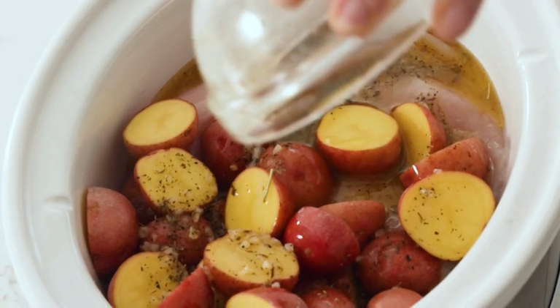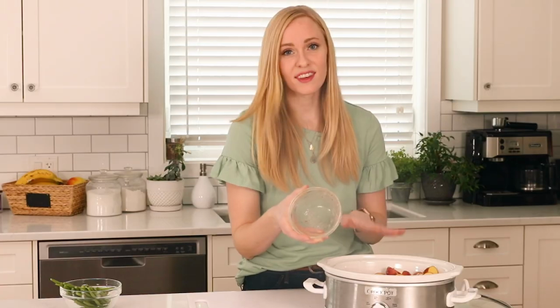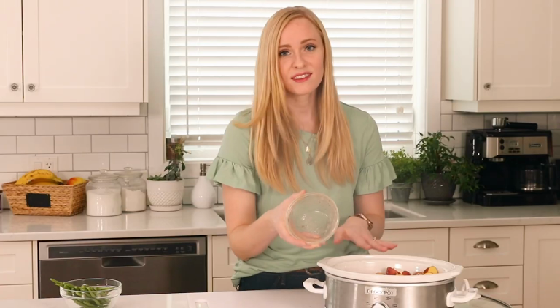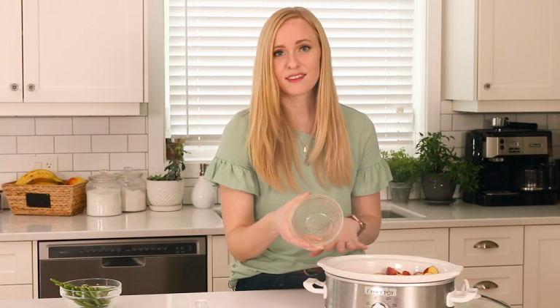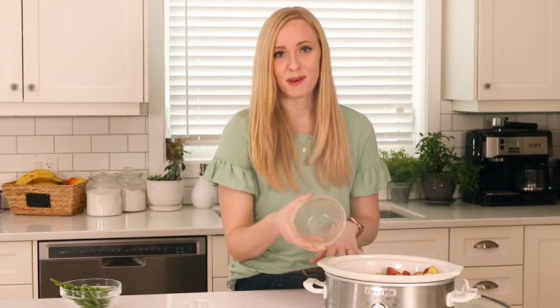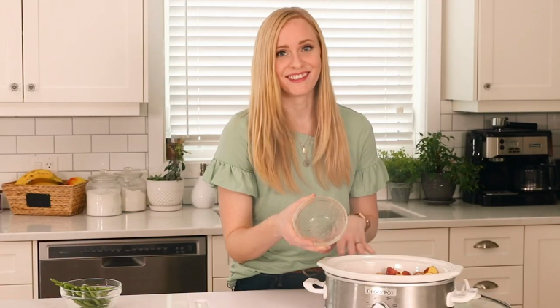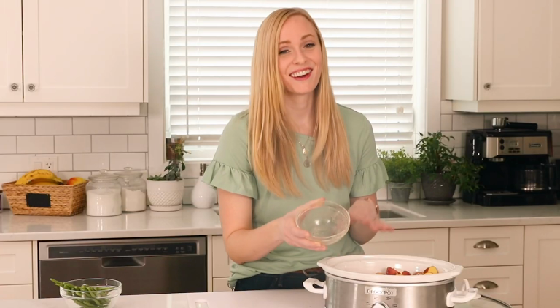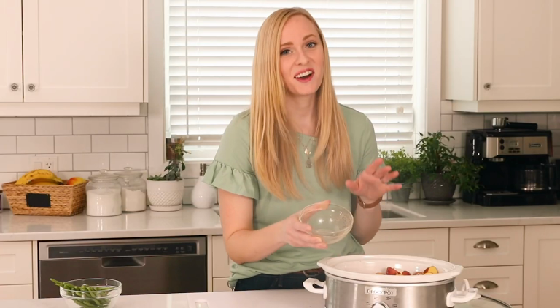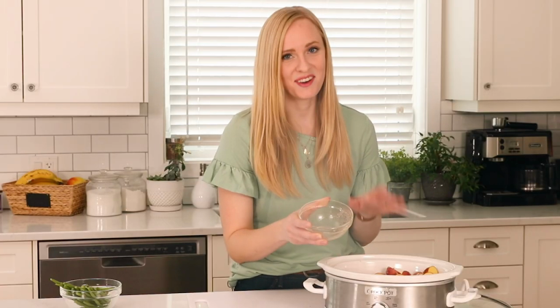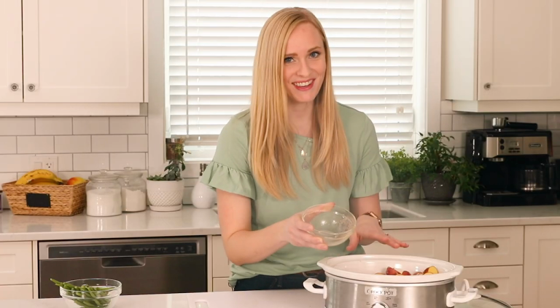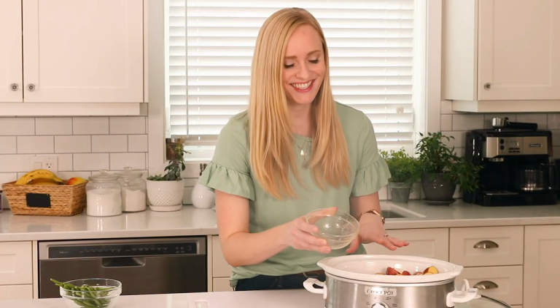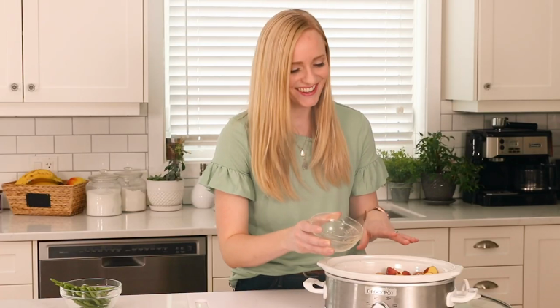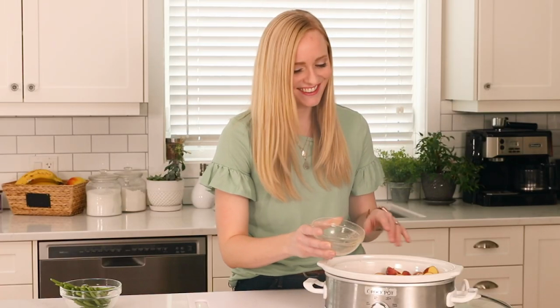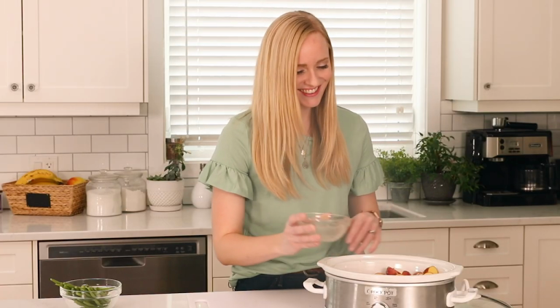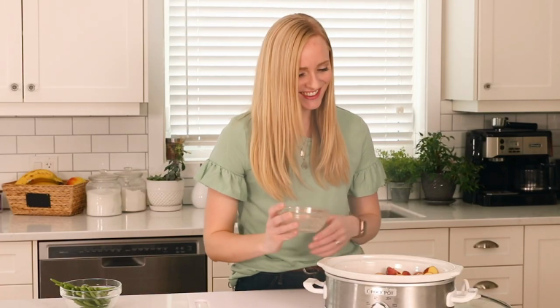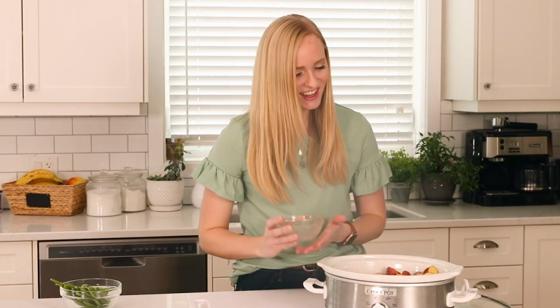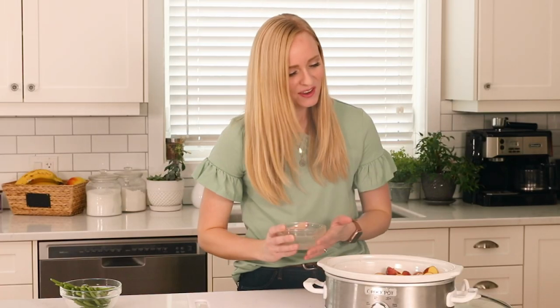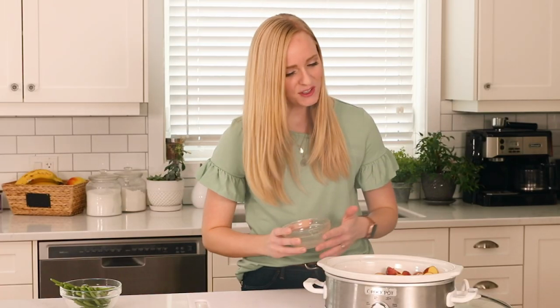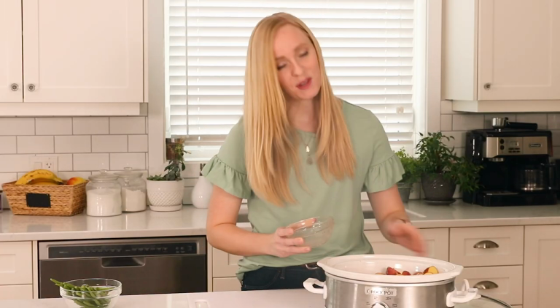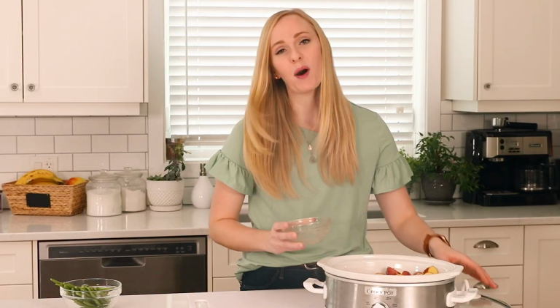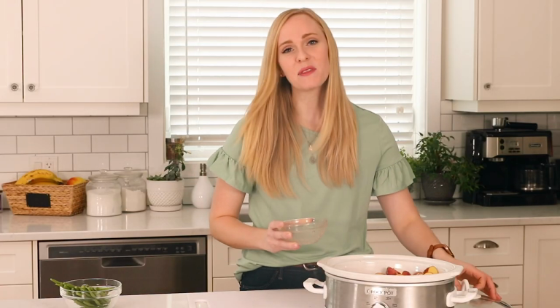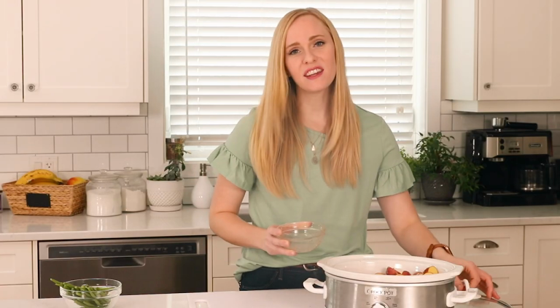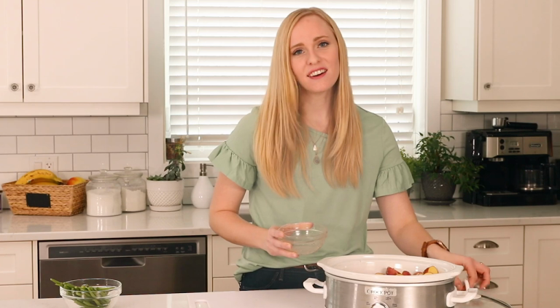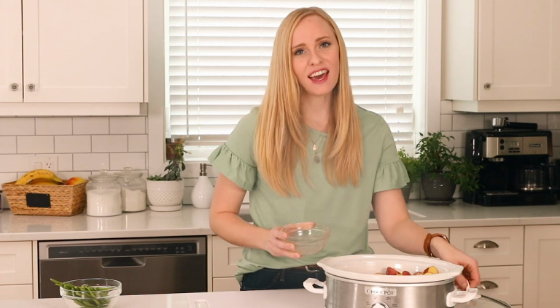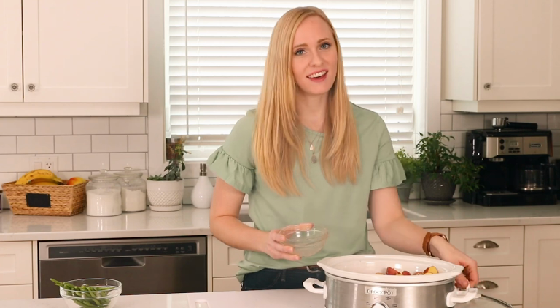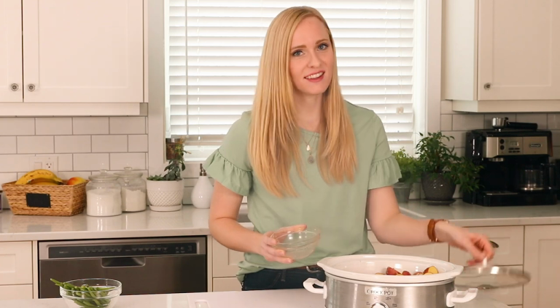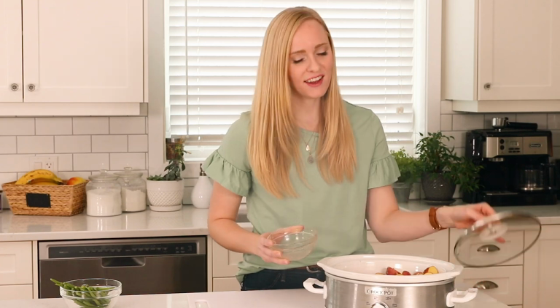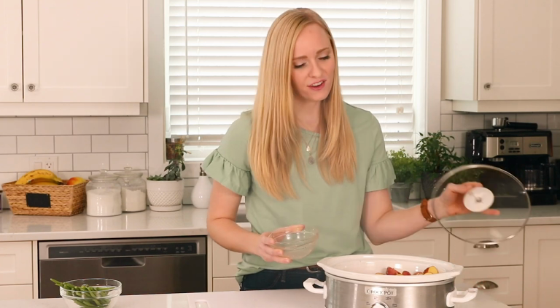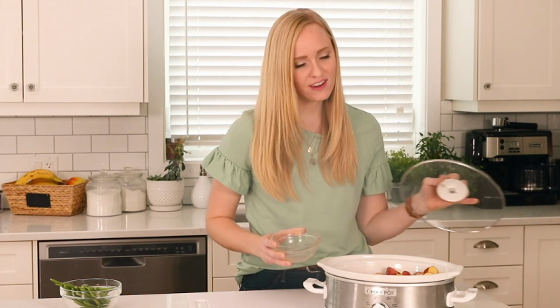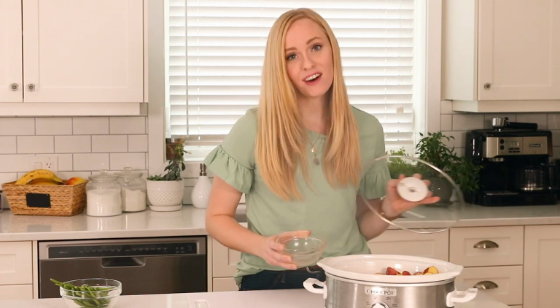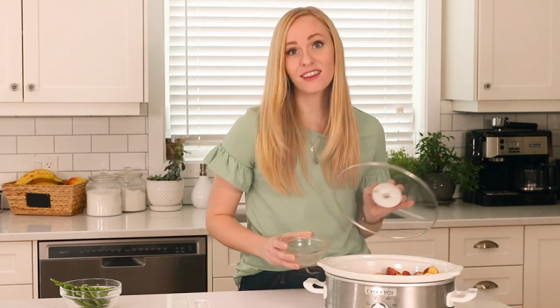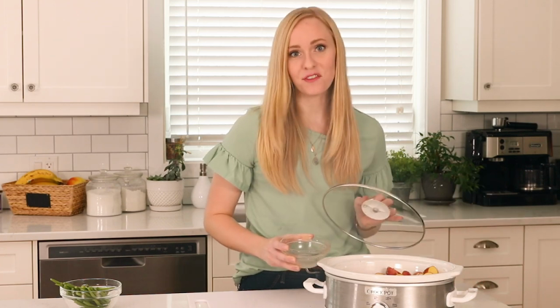This smells amazing. We're just going to pop the lid on and let it cook on low.